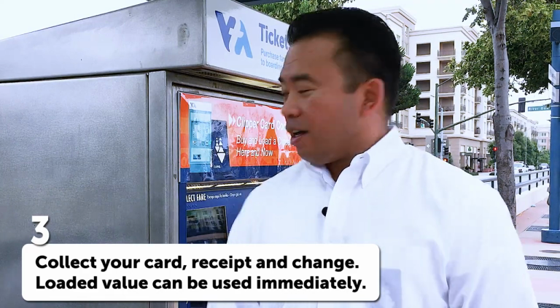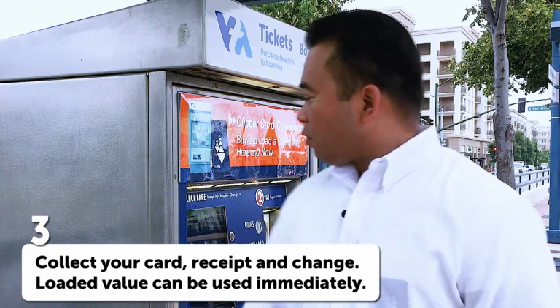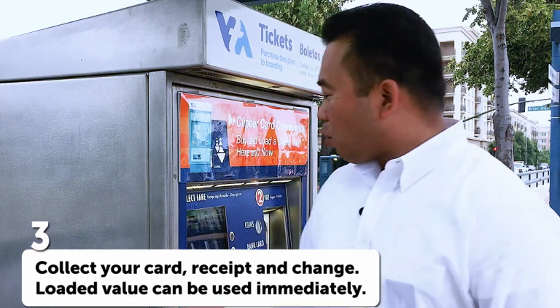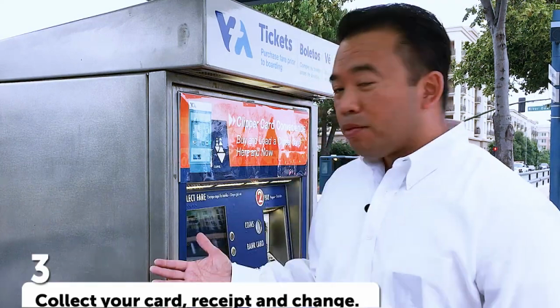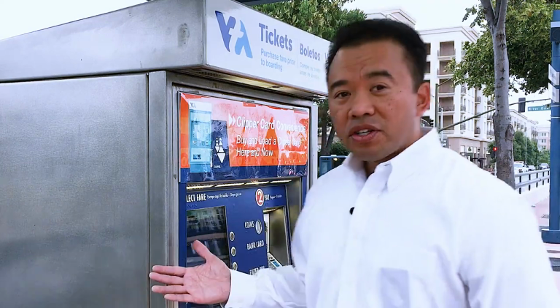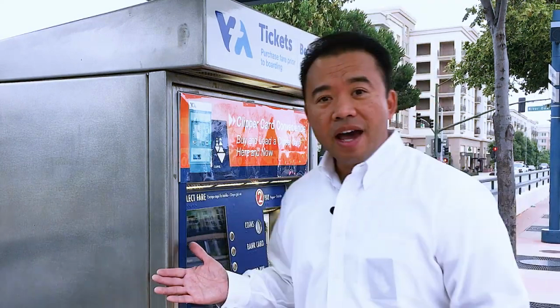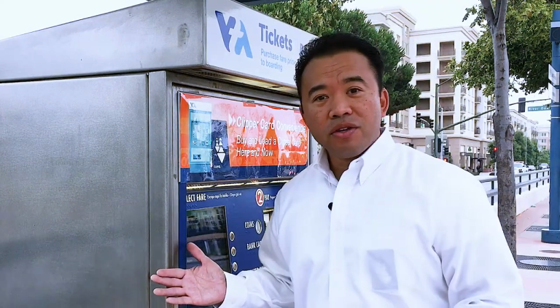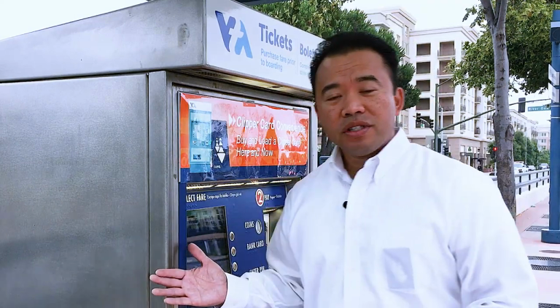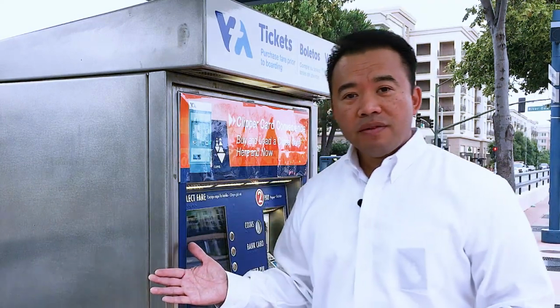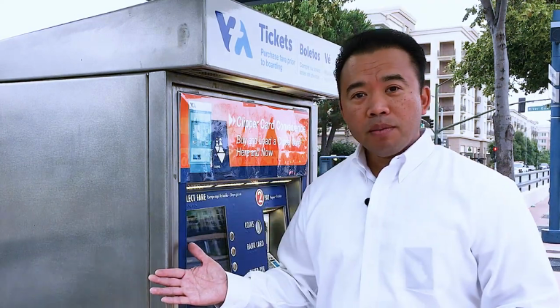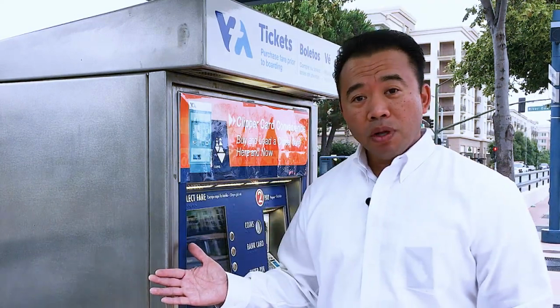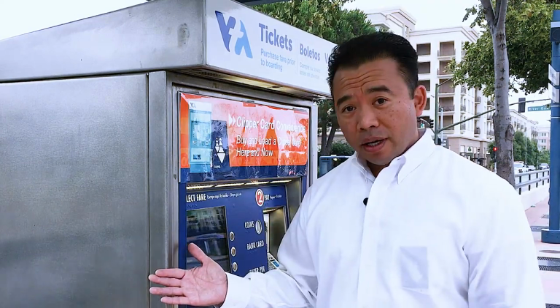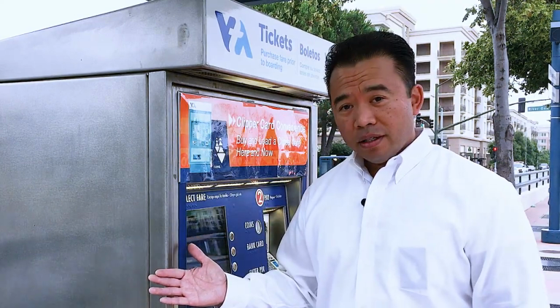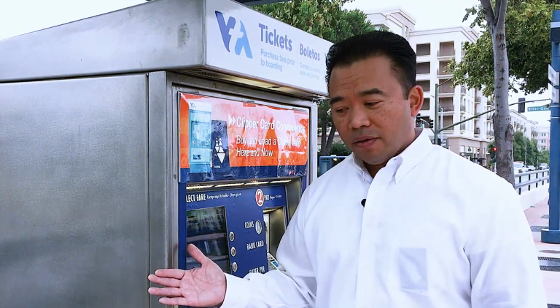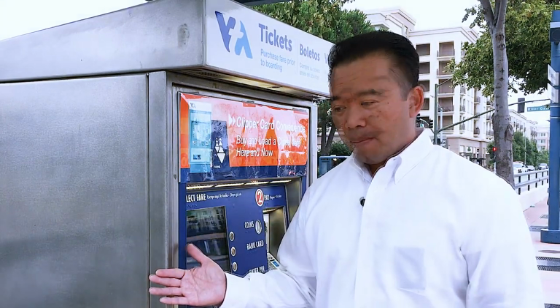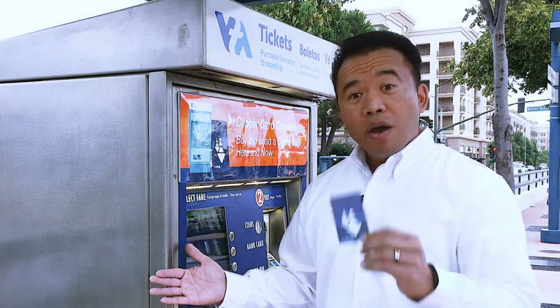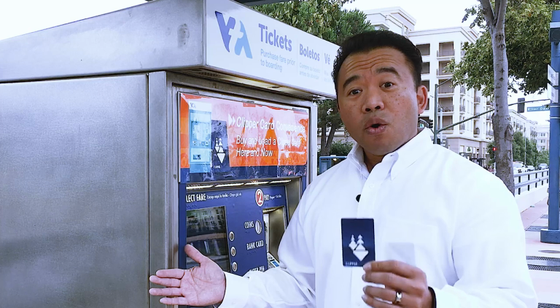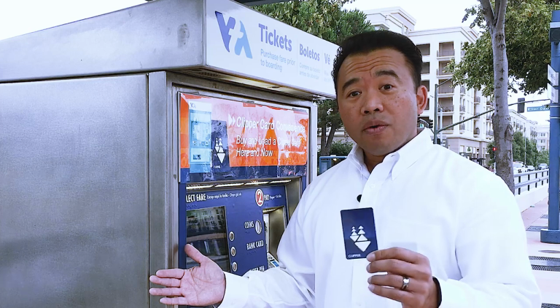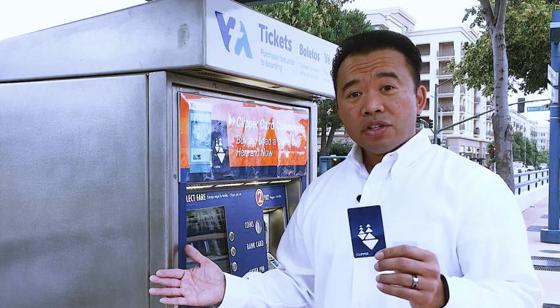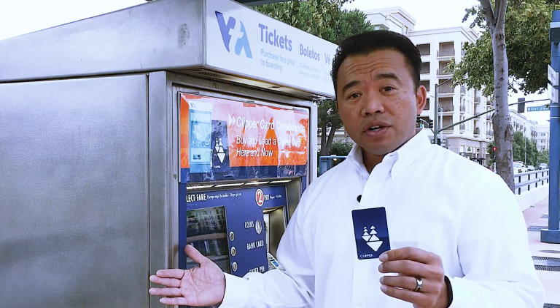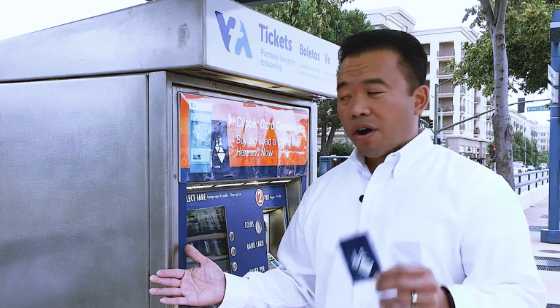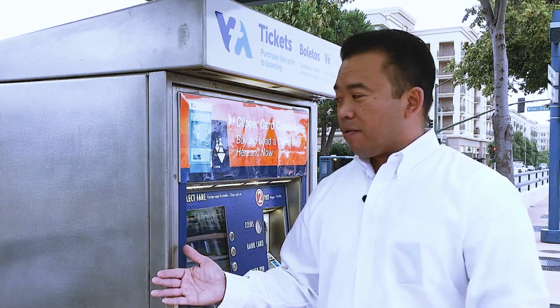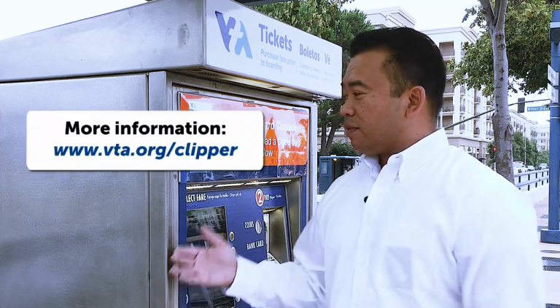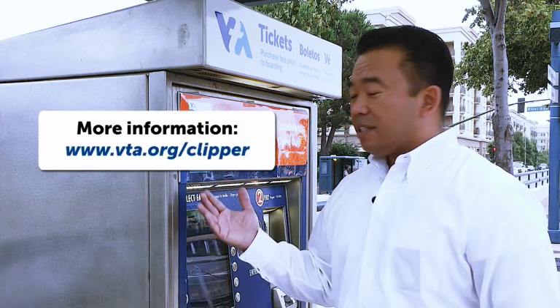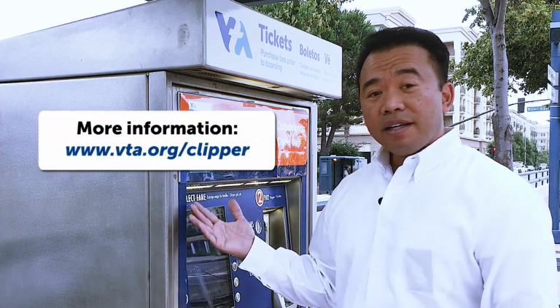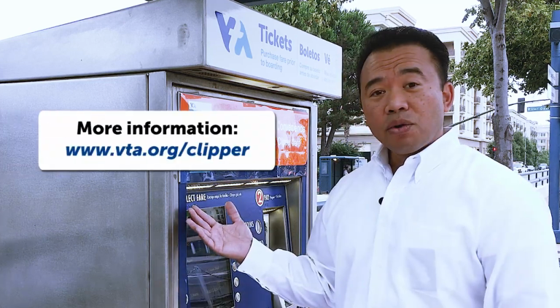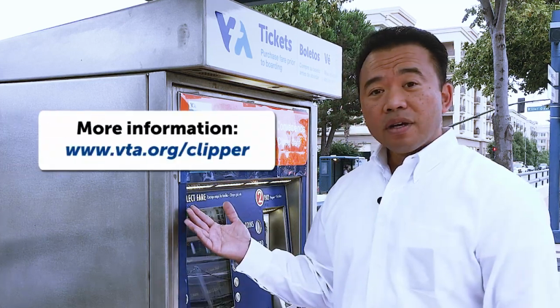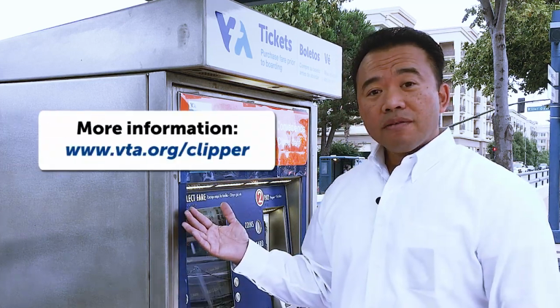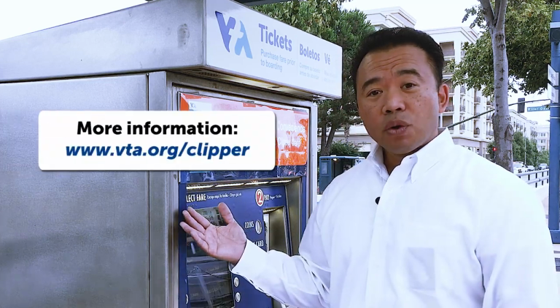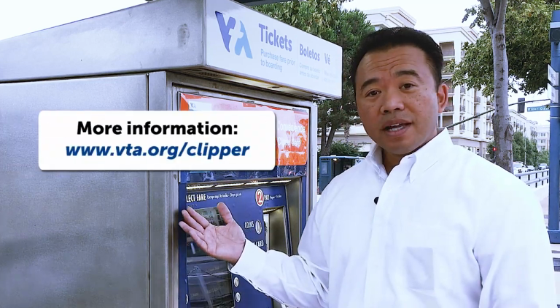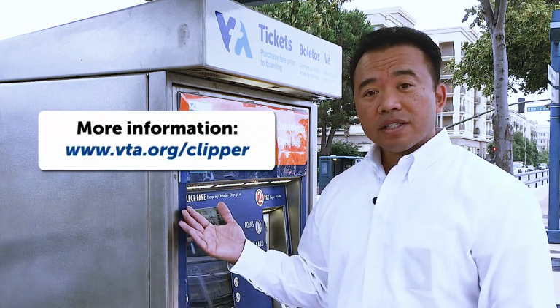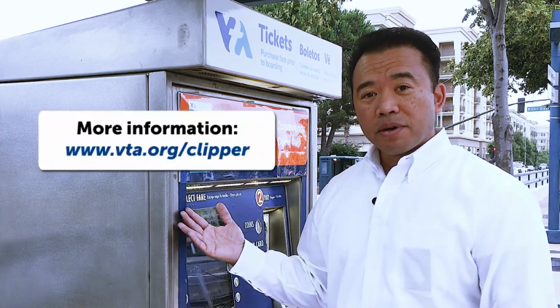For more information on how to use a TVM, locate a TVM, or register your card, visit bta.org/clipper.